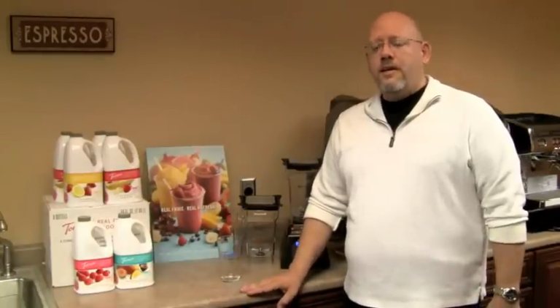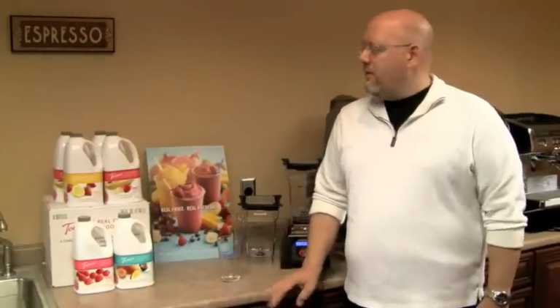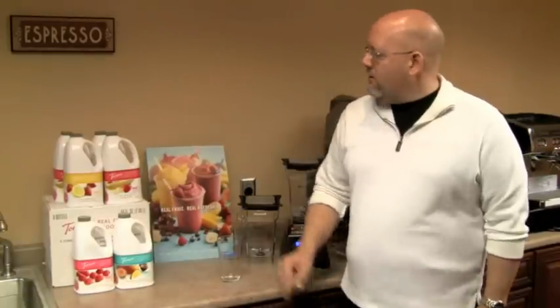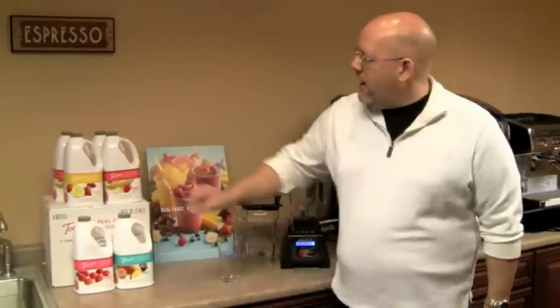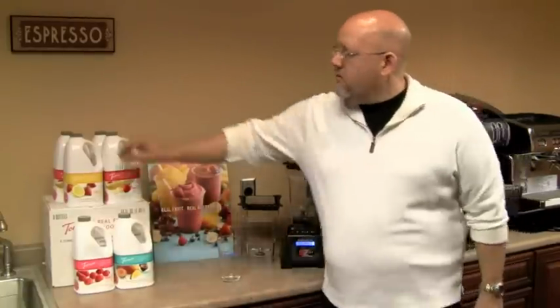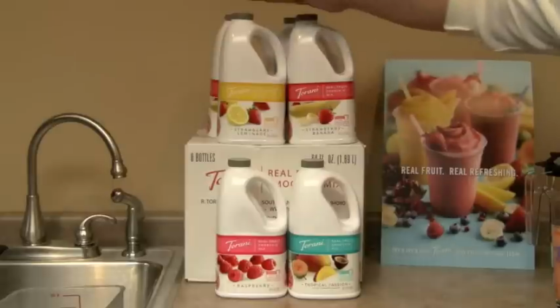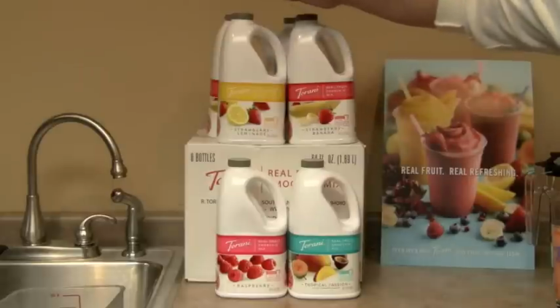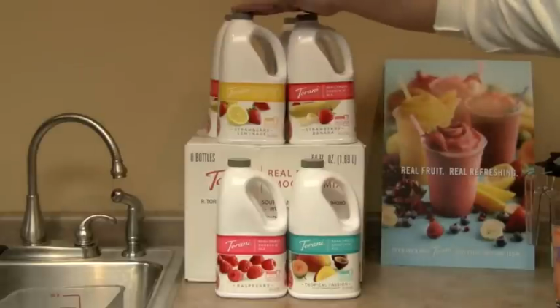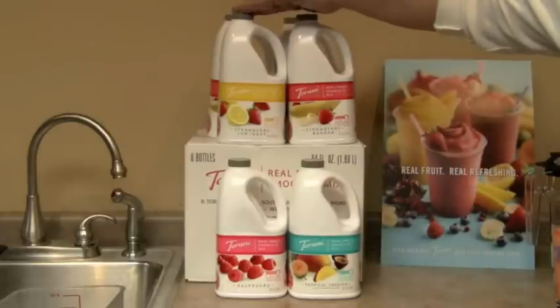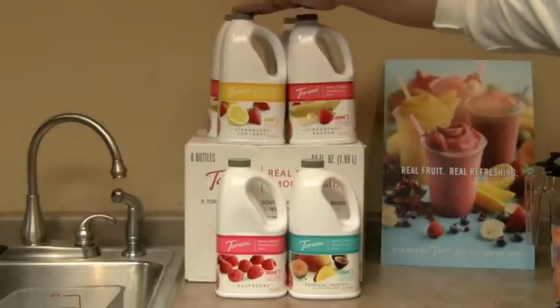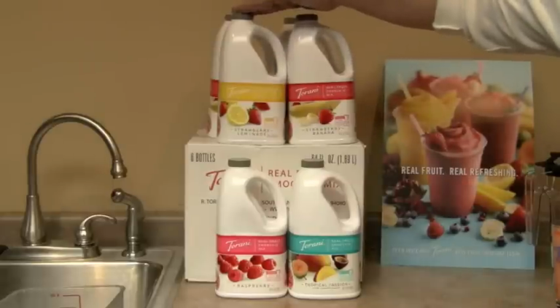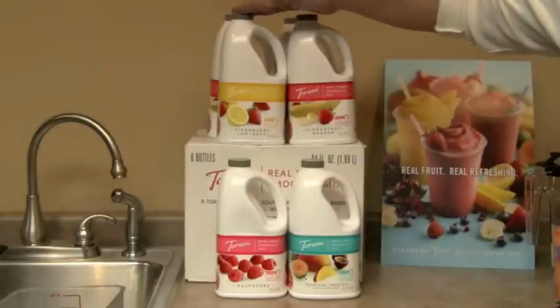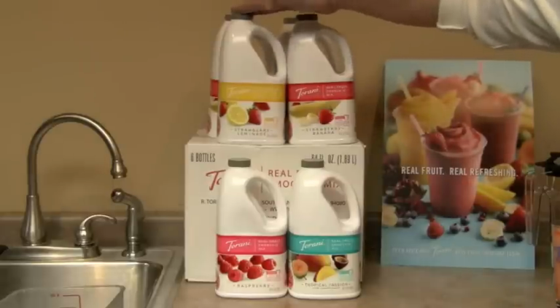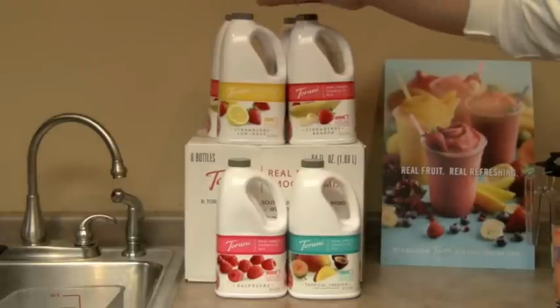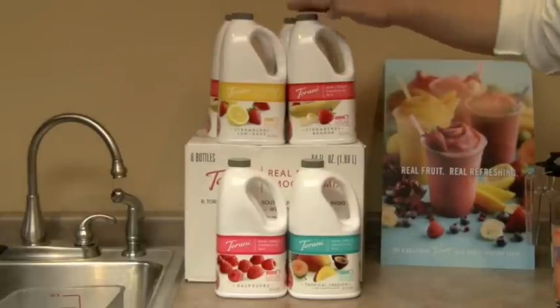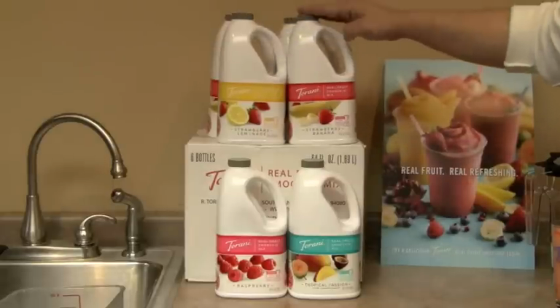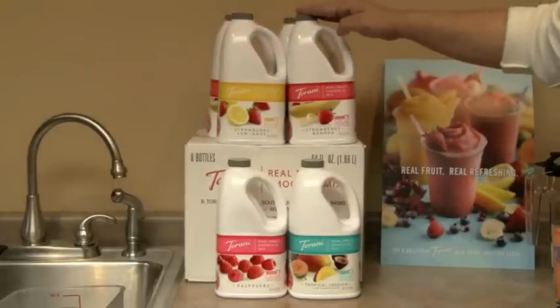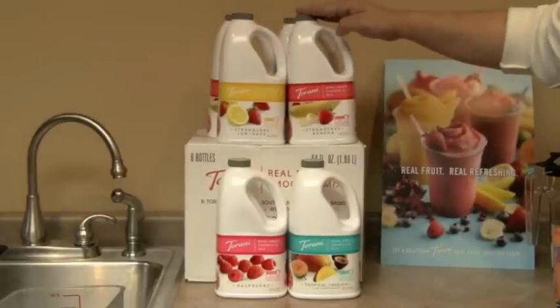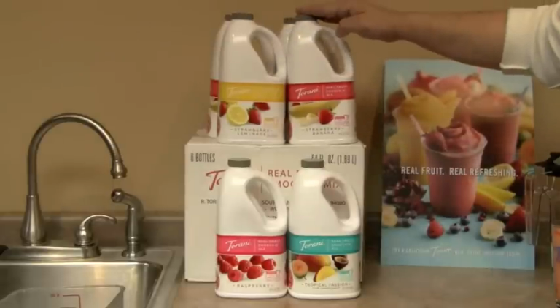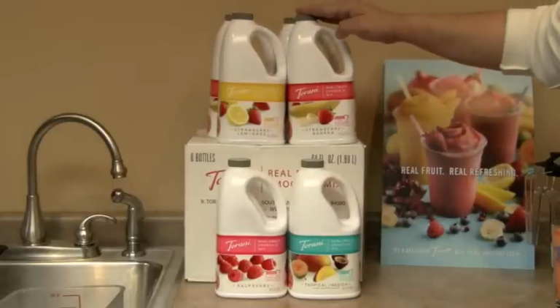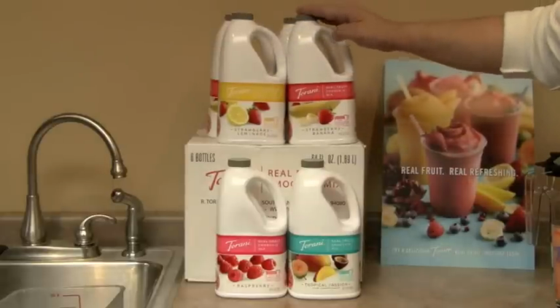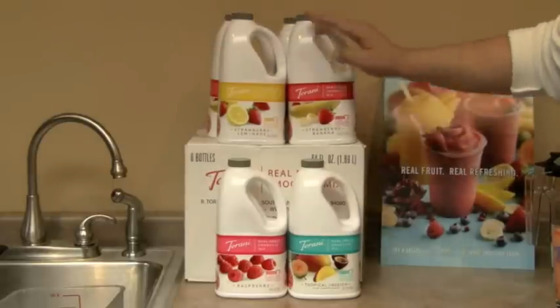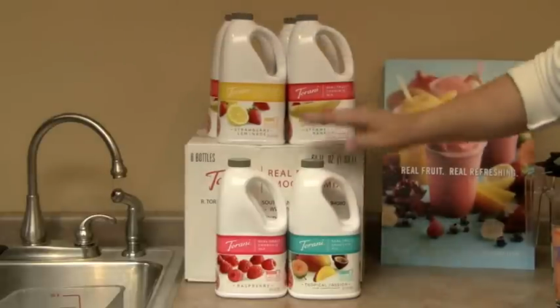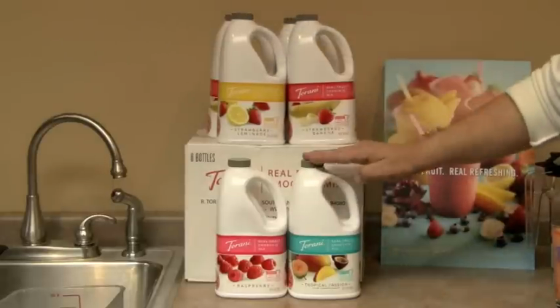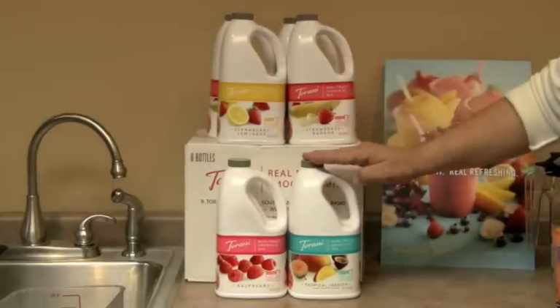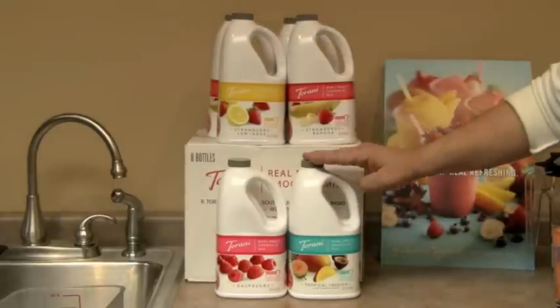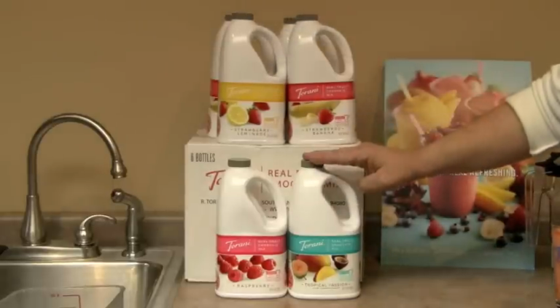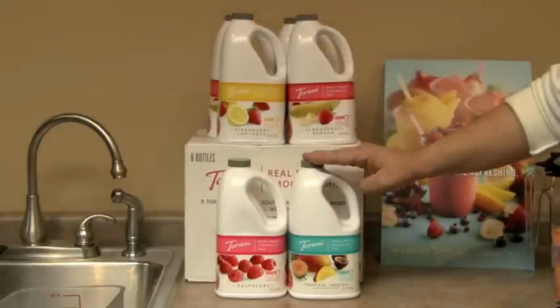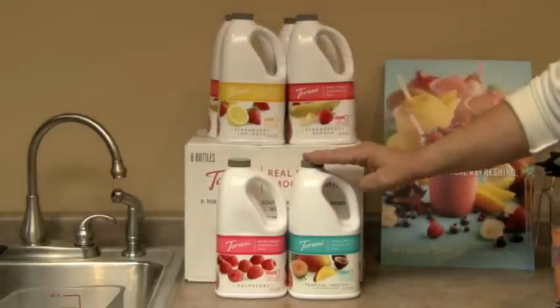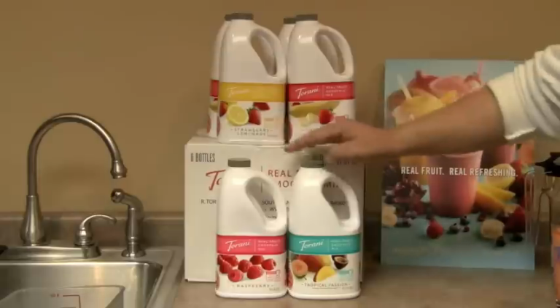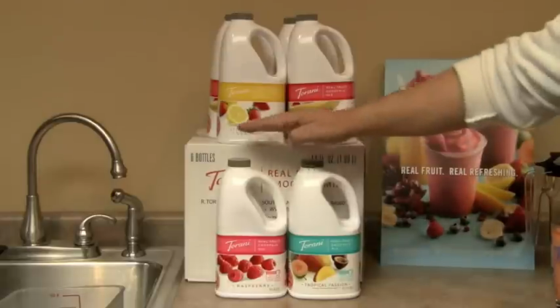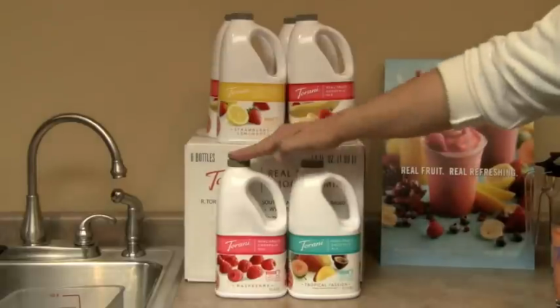They are Strawberry Lemonade, Strawberry Banana, Tropical Passion, and Raspberry.